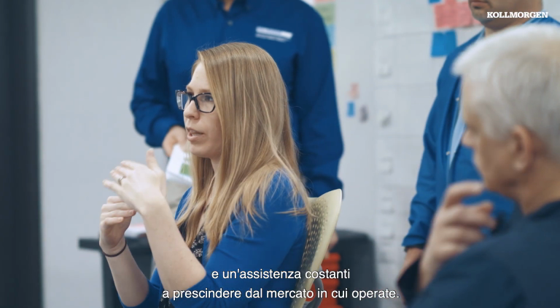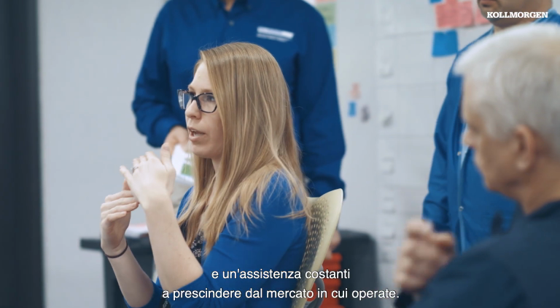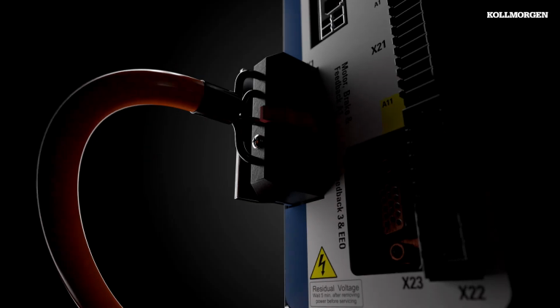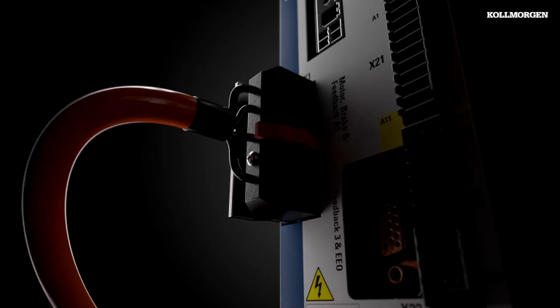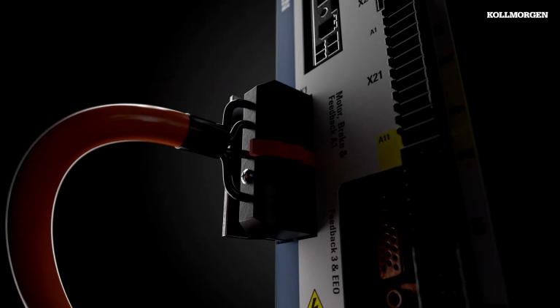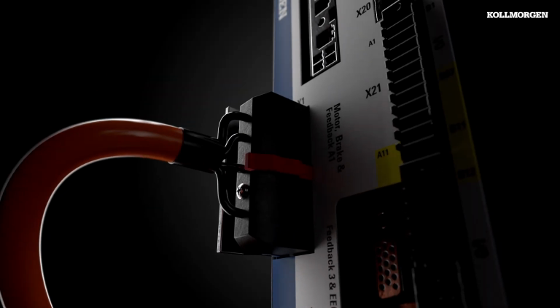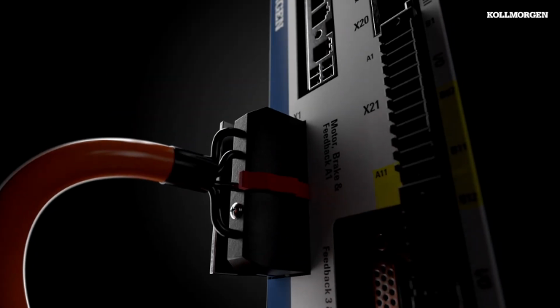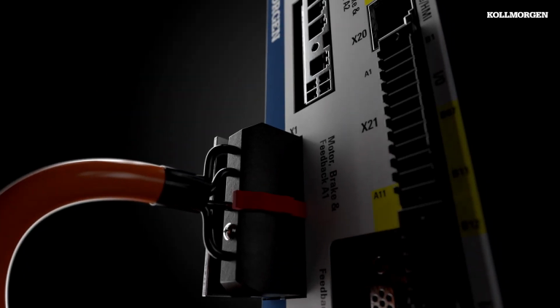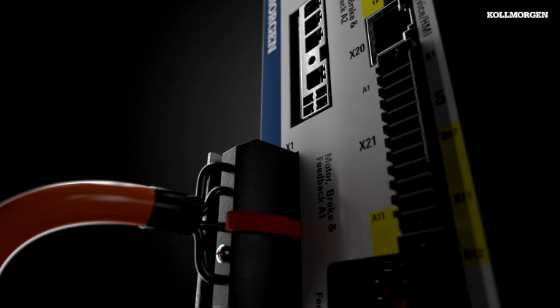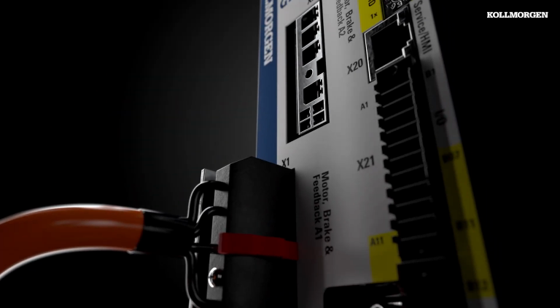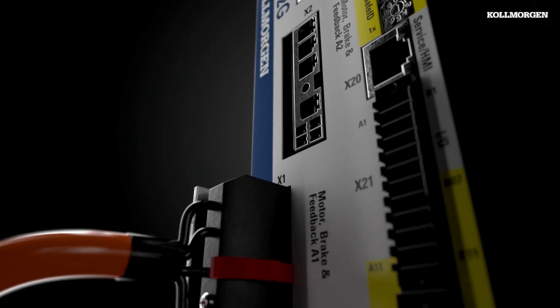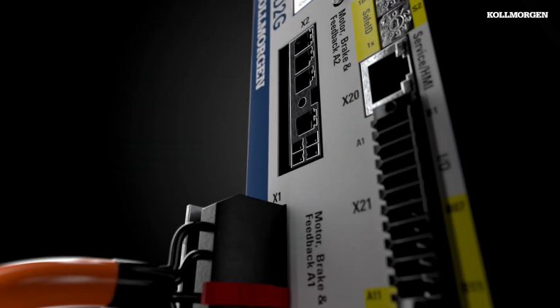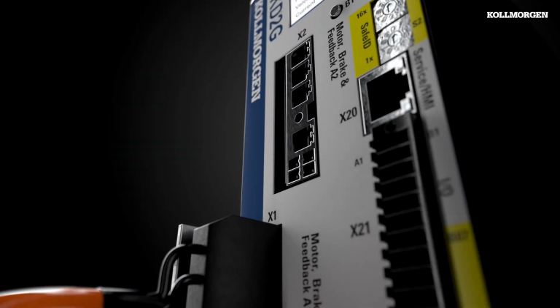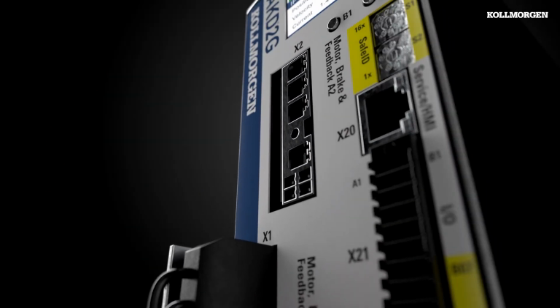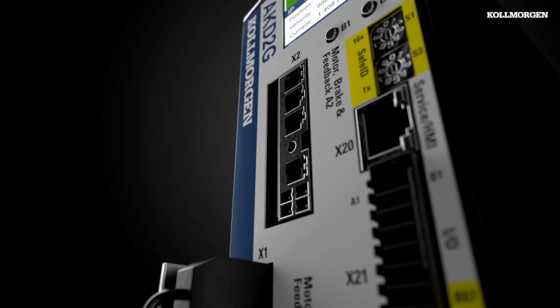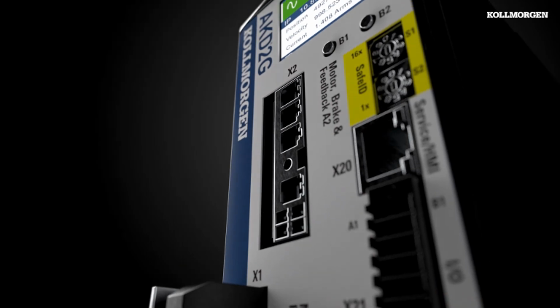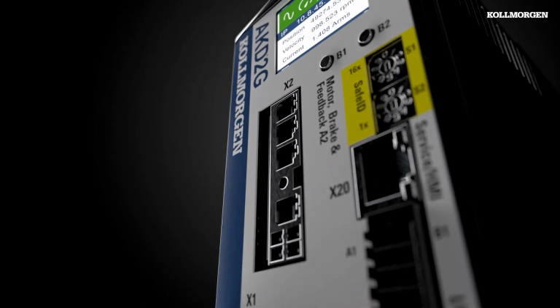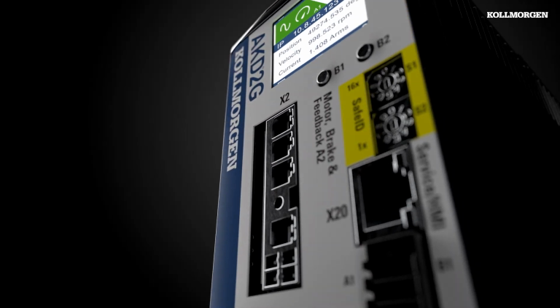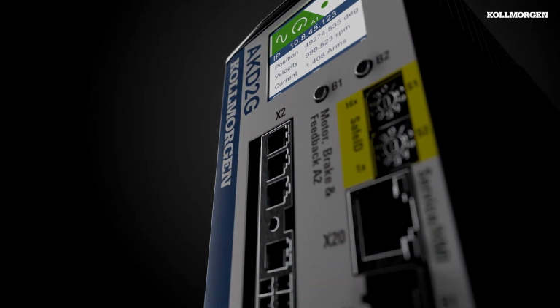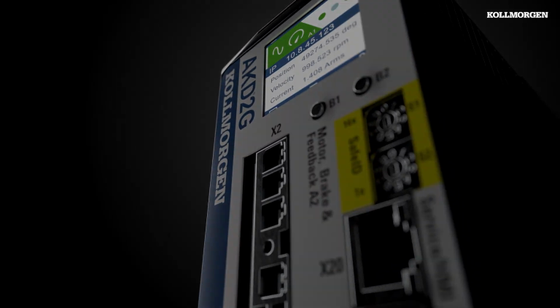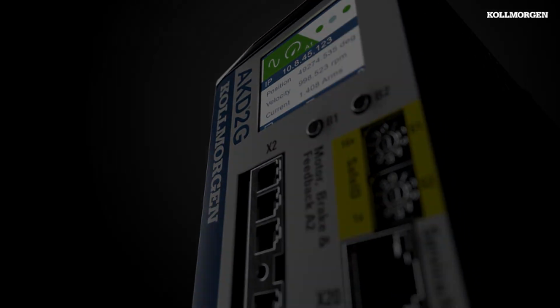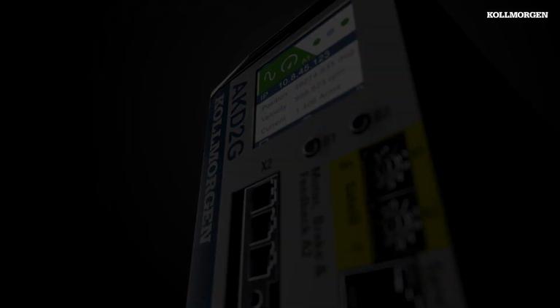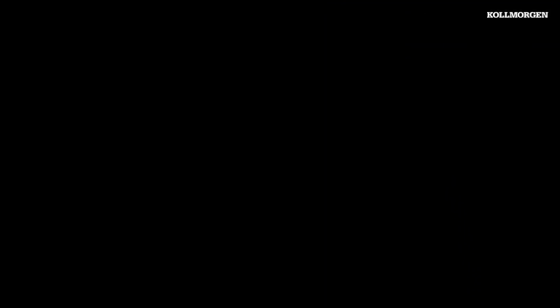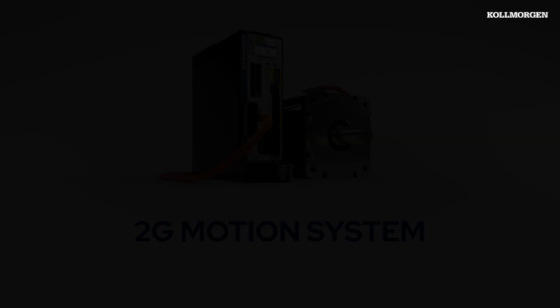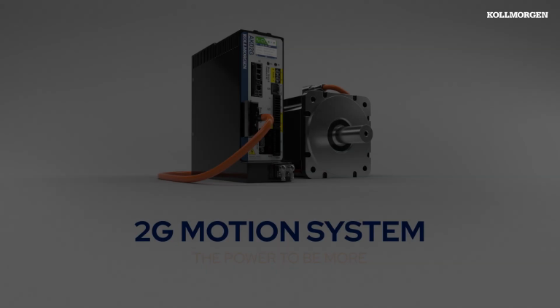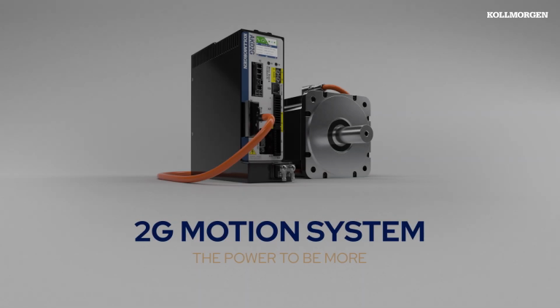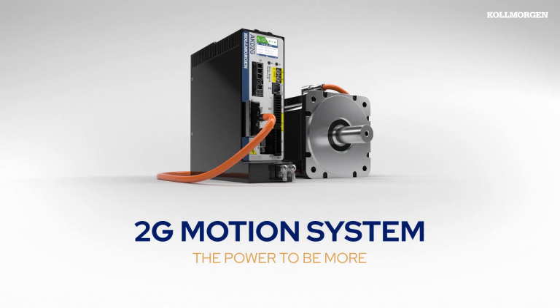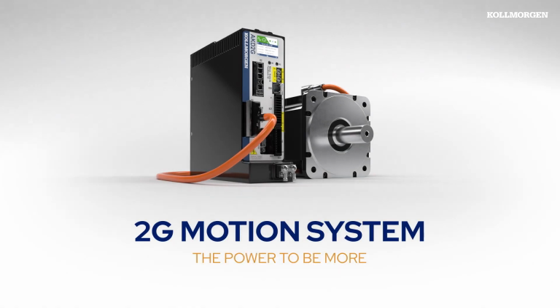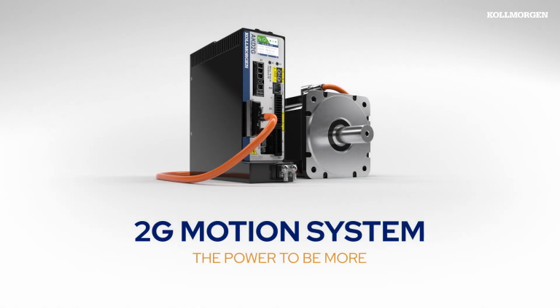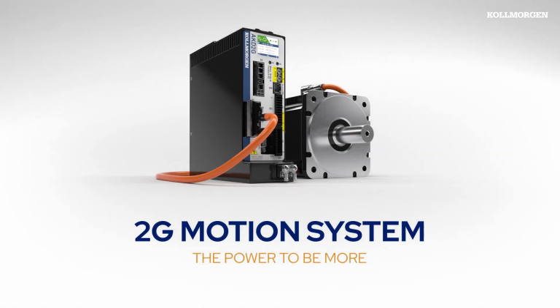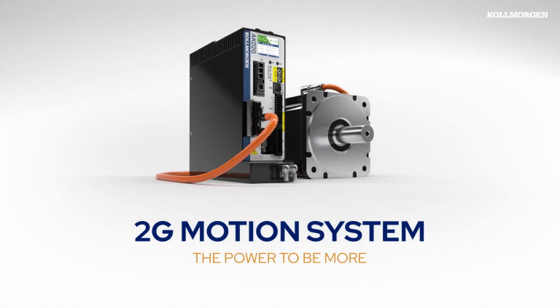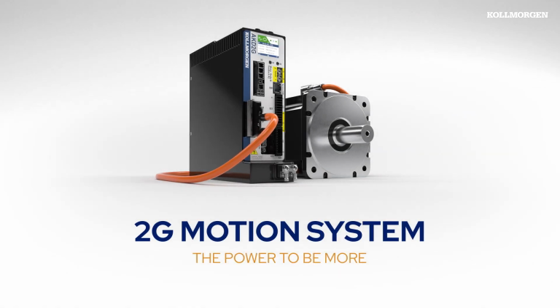The Kollmorgen 2G Motion System, giving you the power to be more.